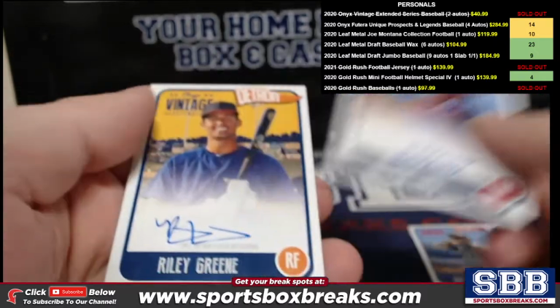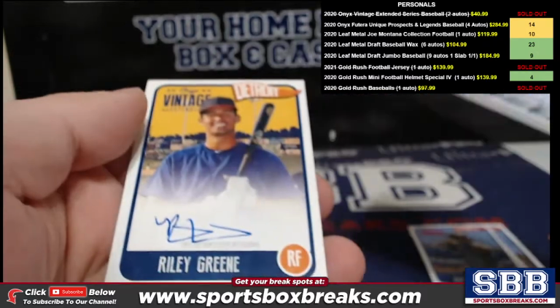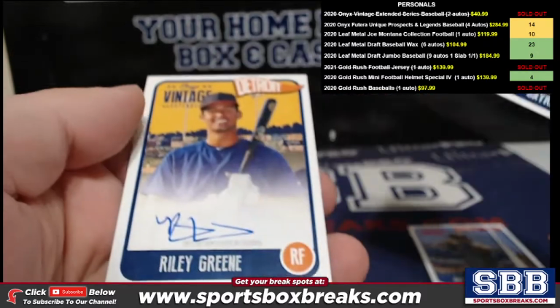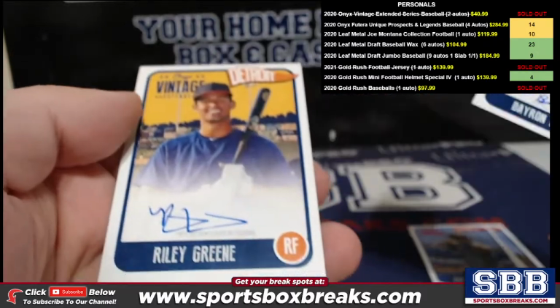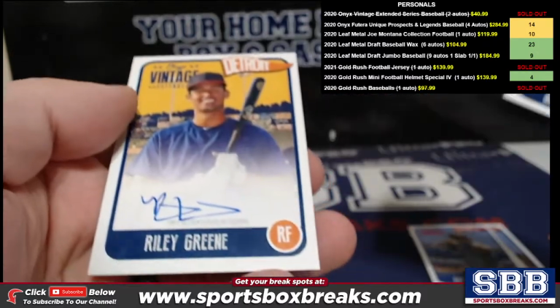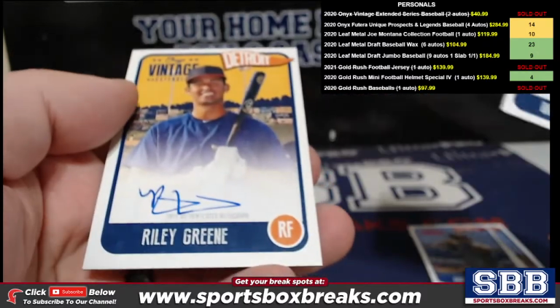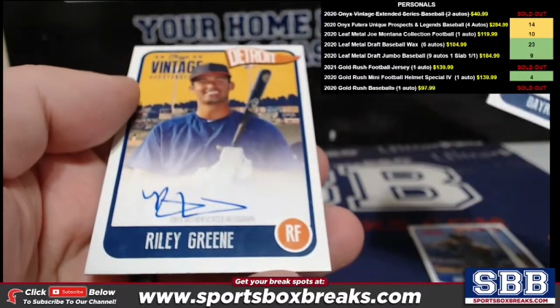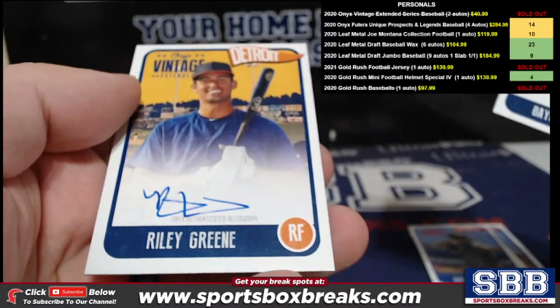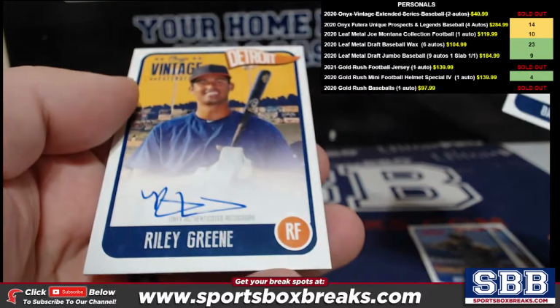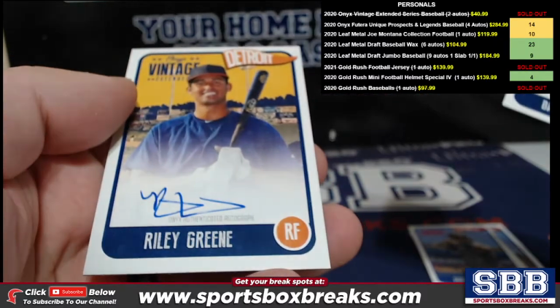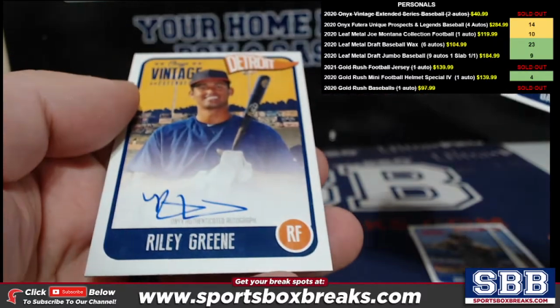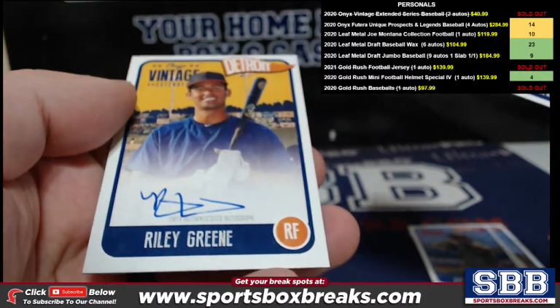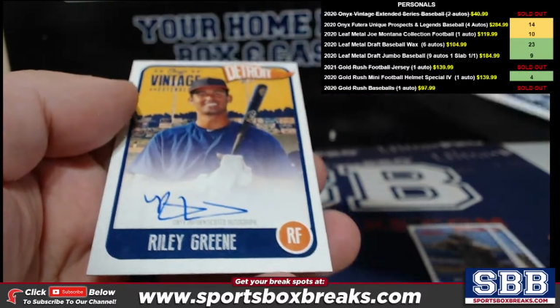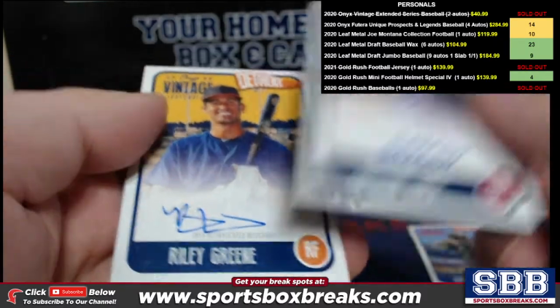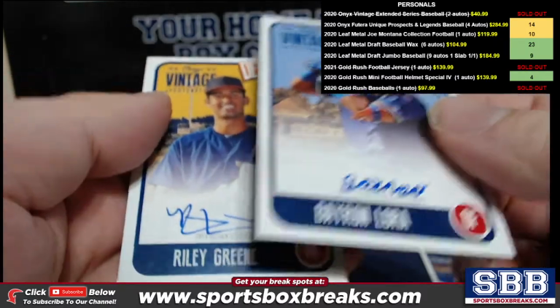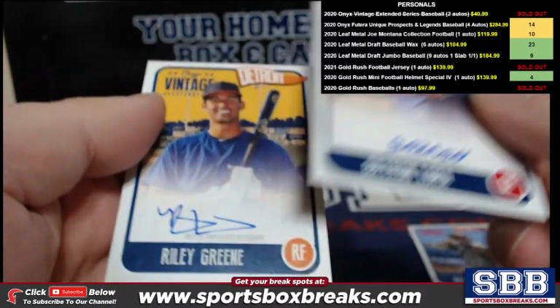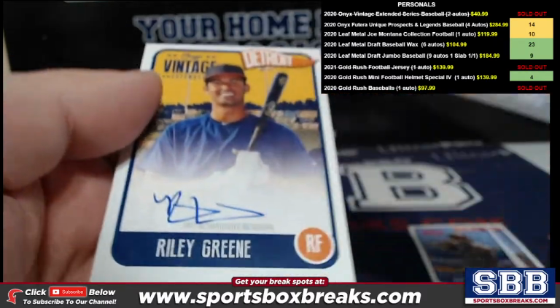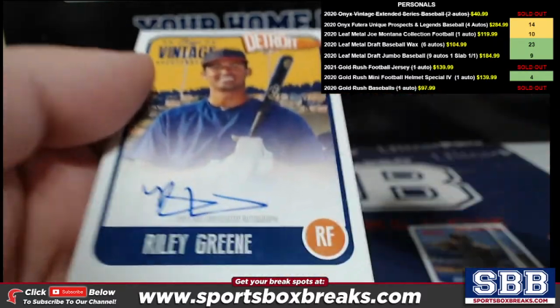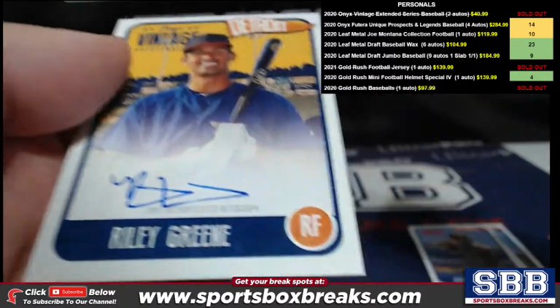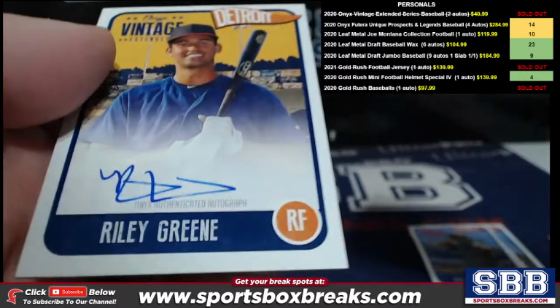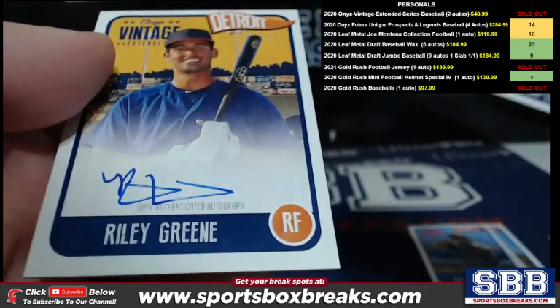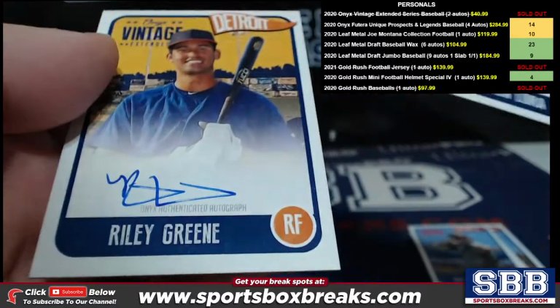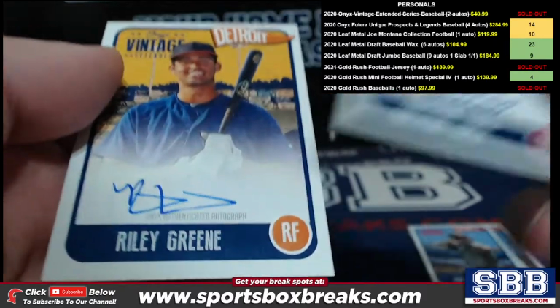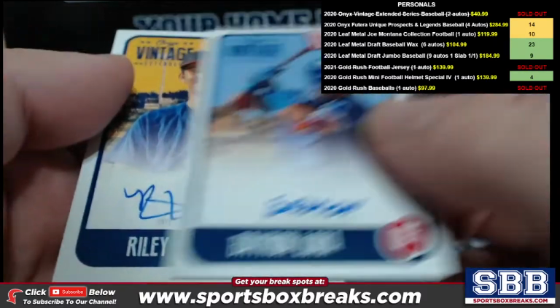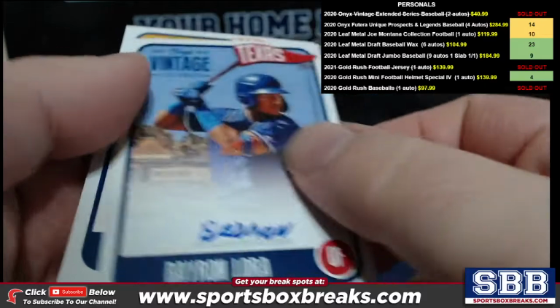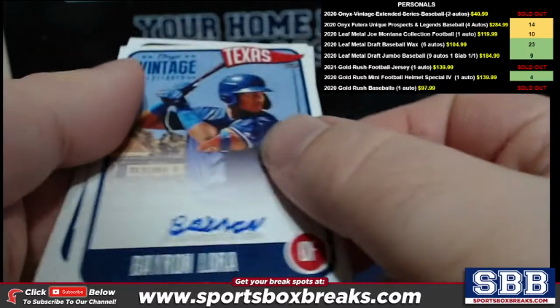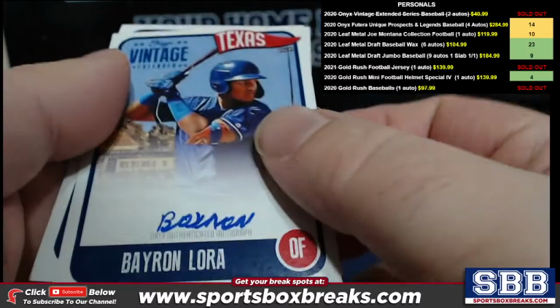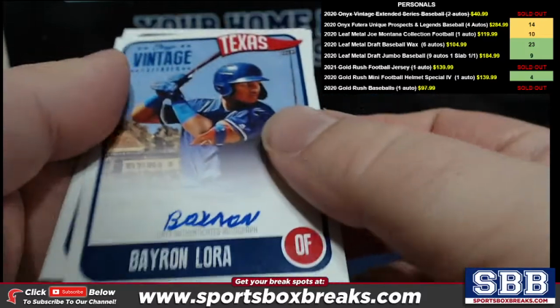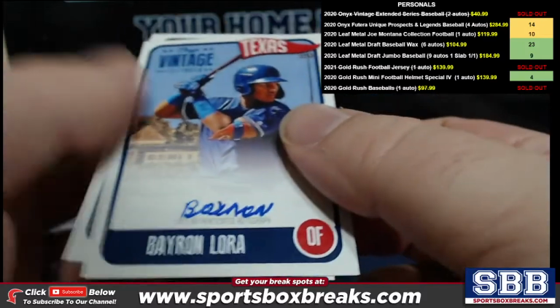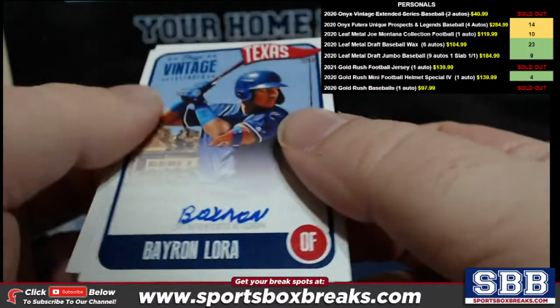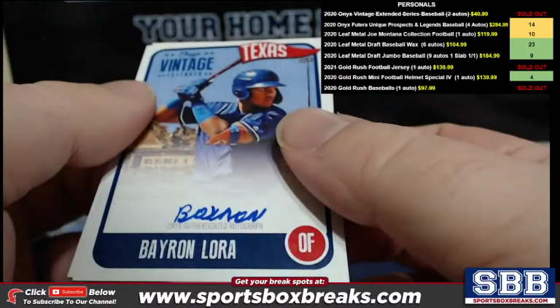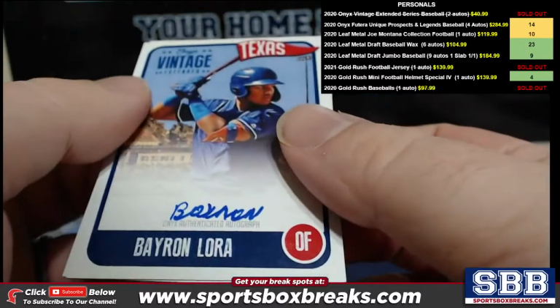Omar Estevez — wow, how about a Bayron Laura and a Riley Green base right behind it. Riley Green and Bayron Laura.